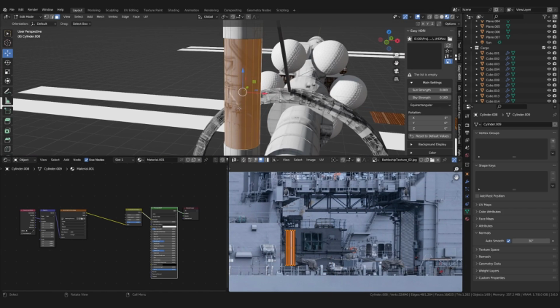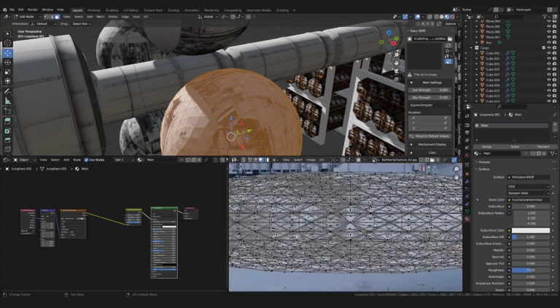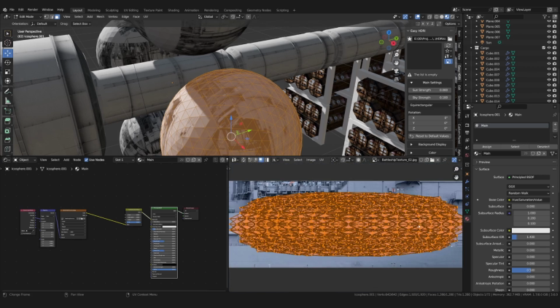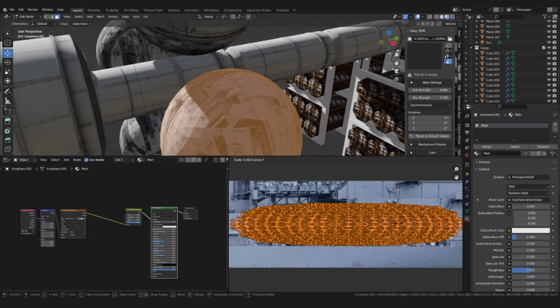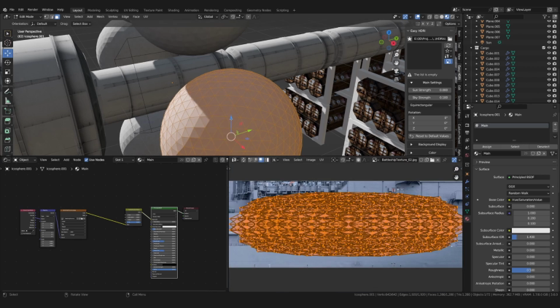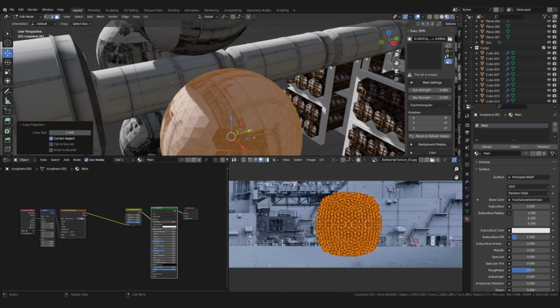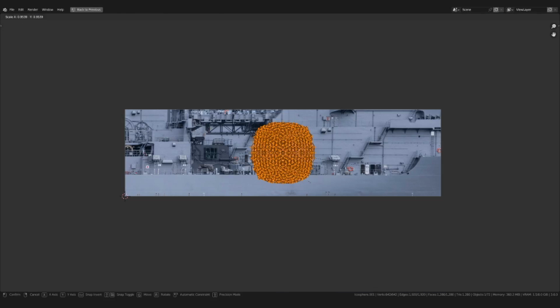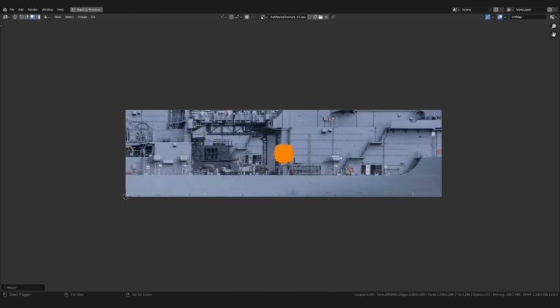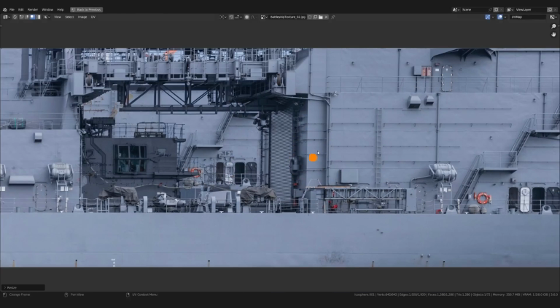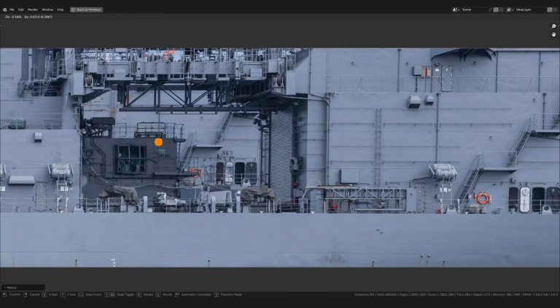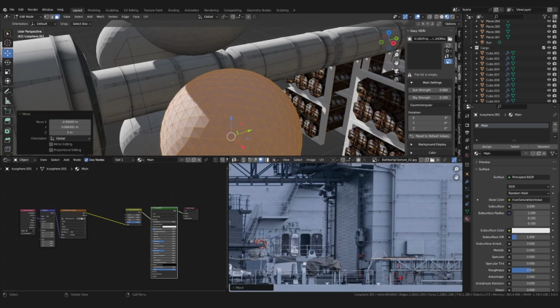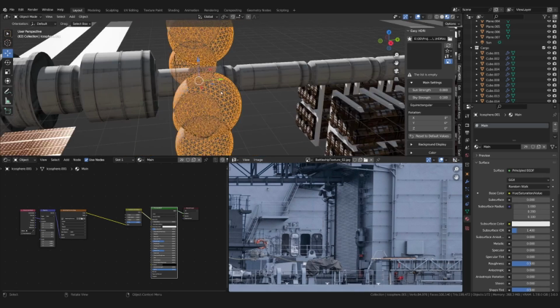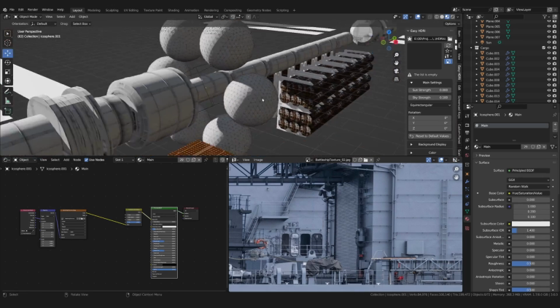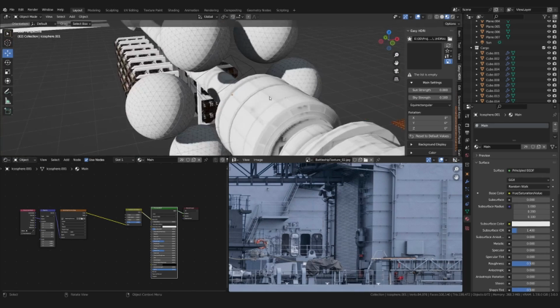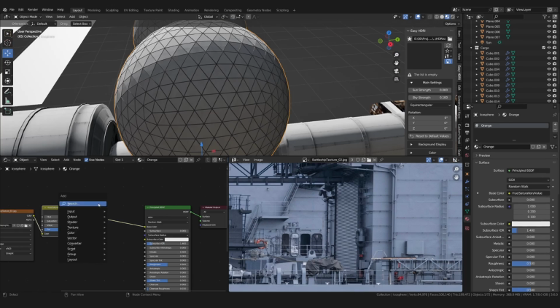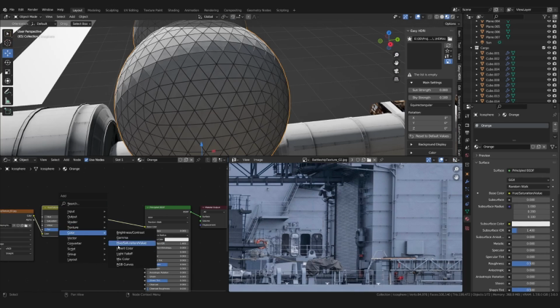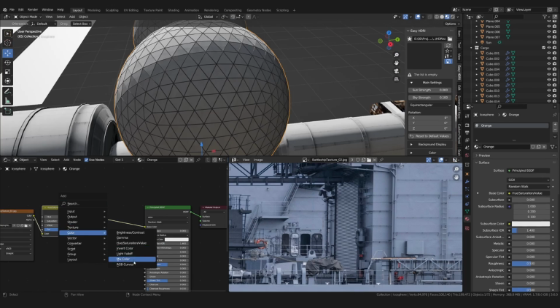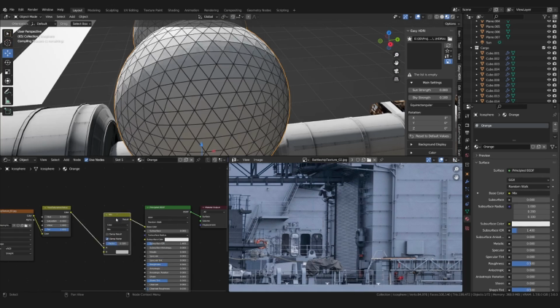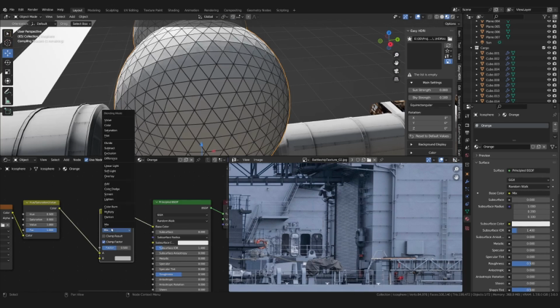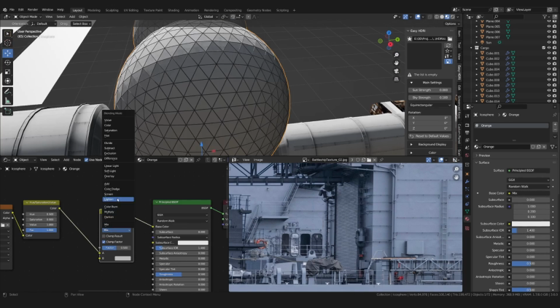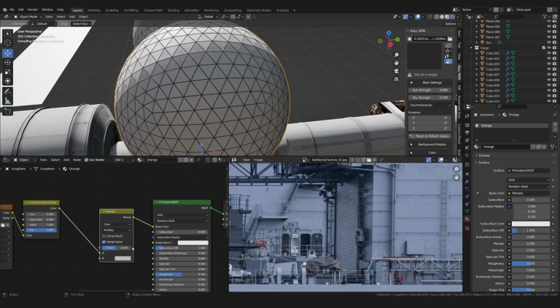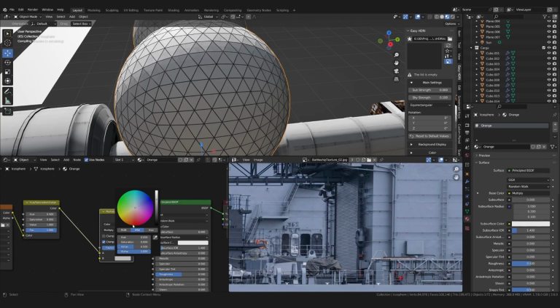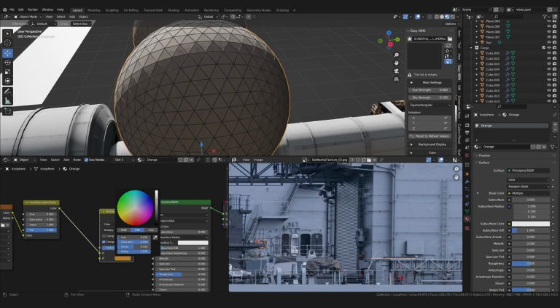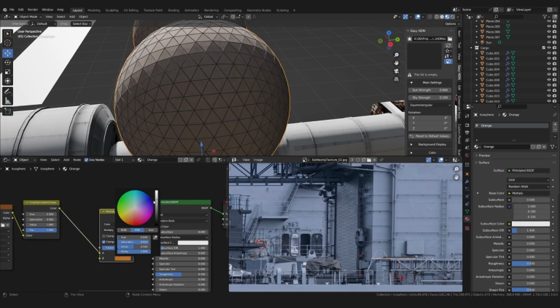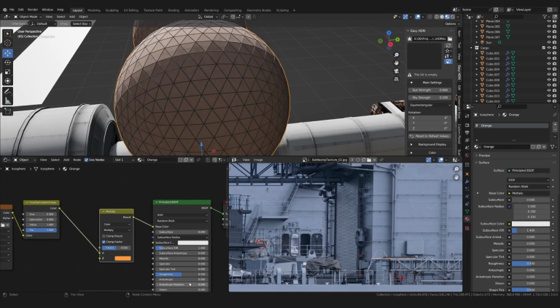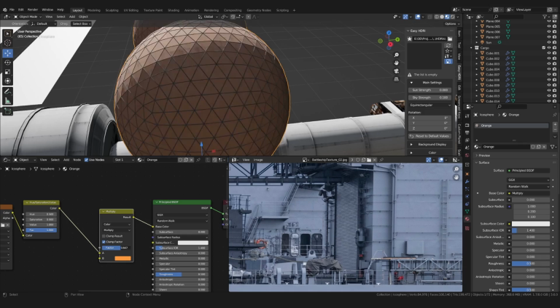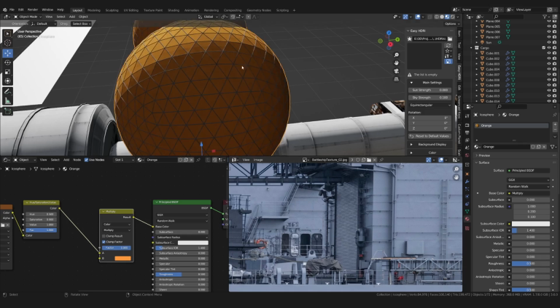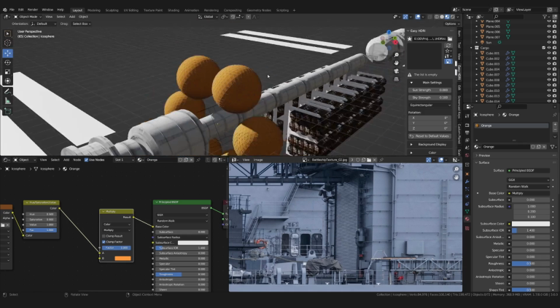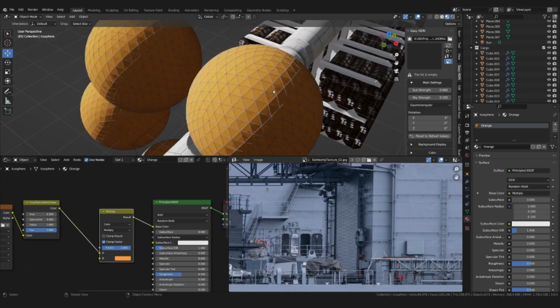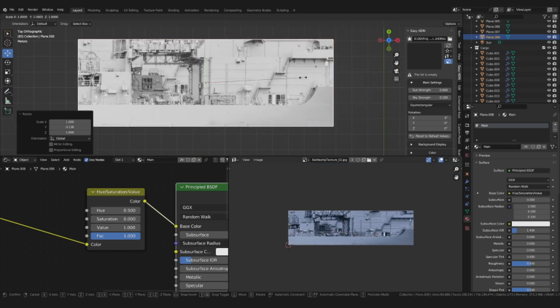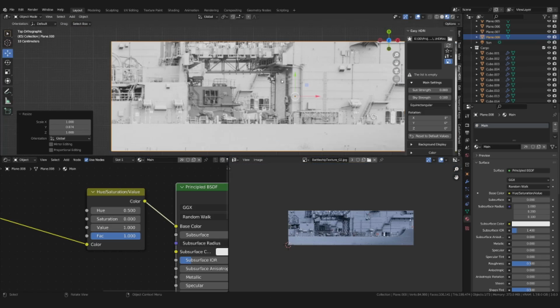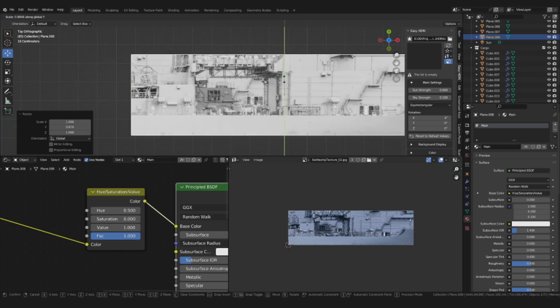For the spherical tanks, I made a duplicate of the main material, which I tinted orange.